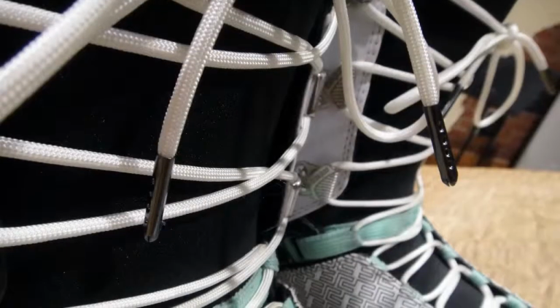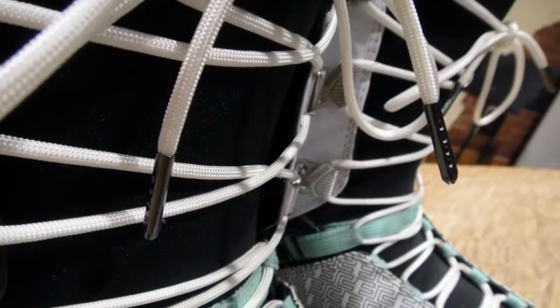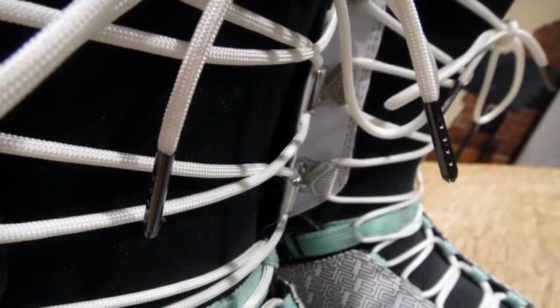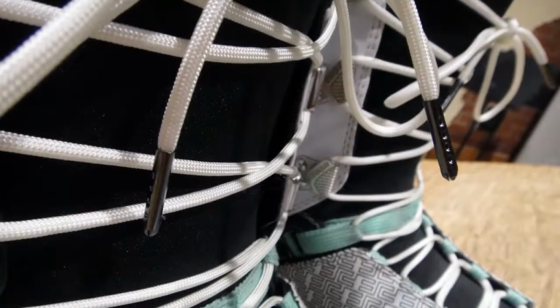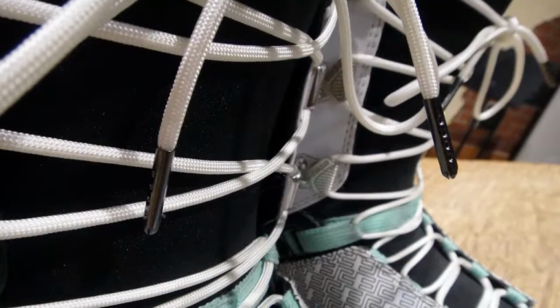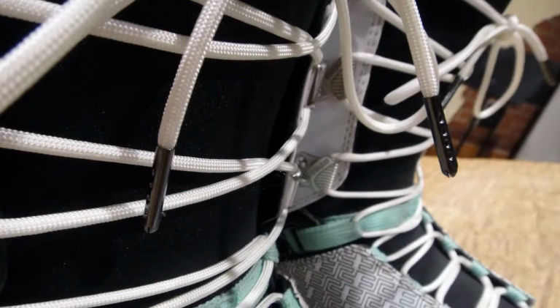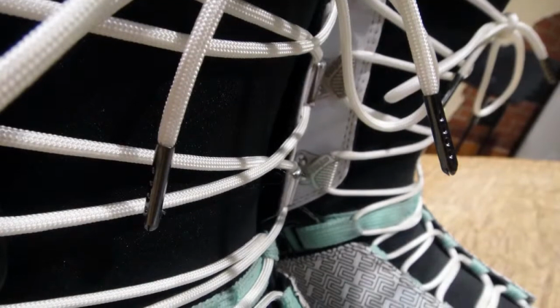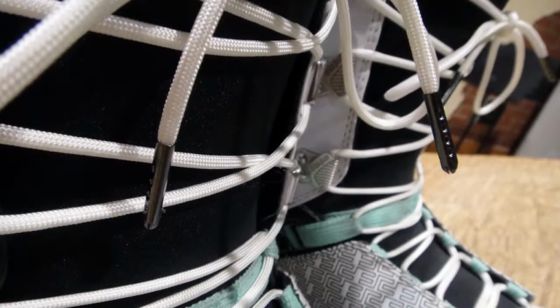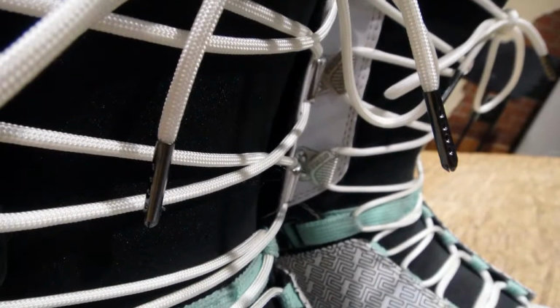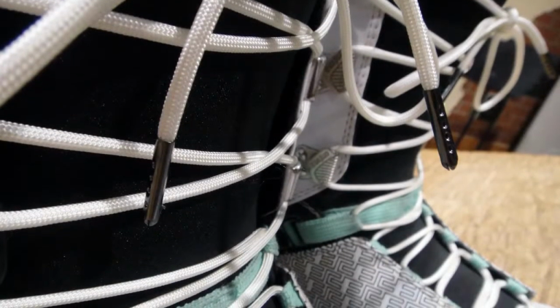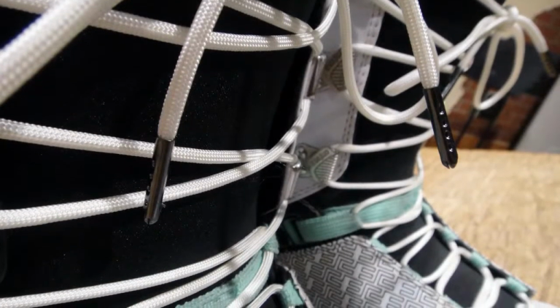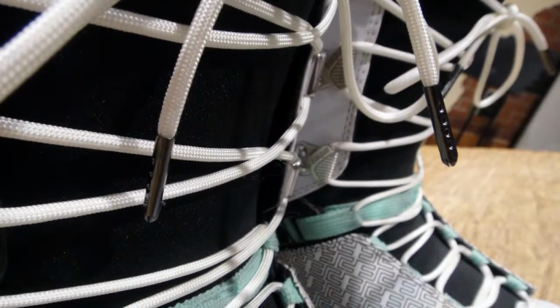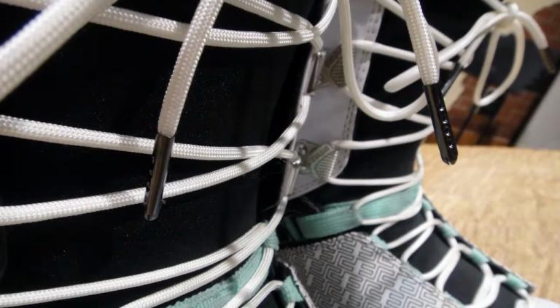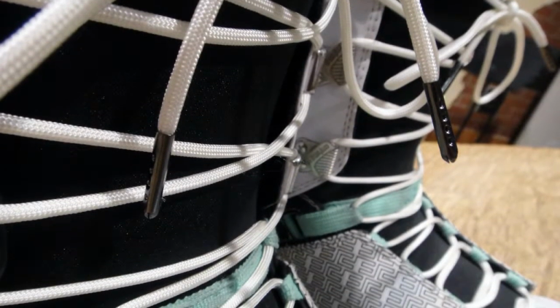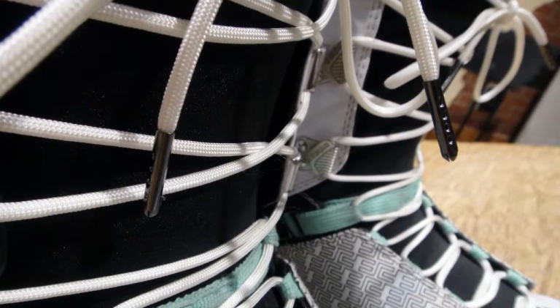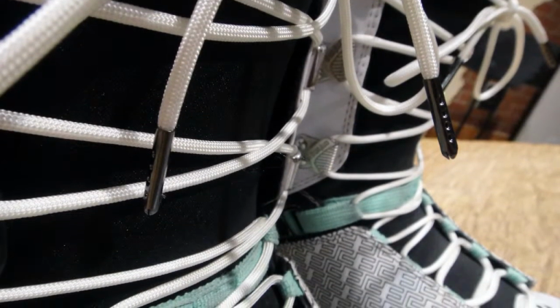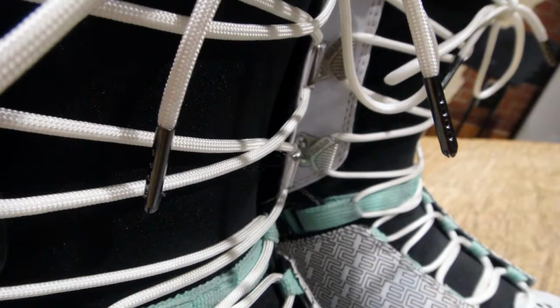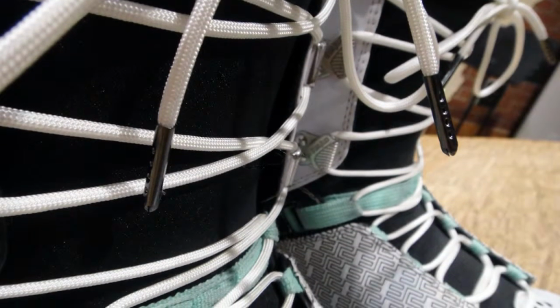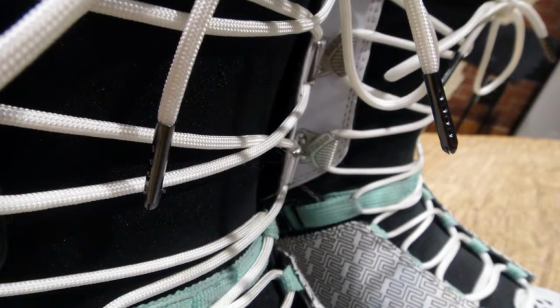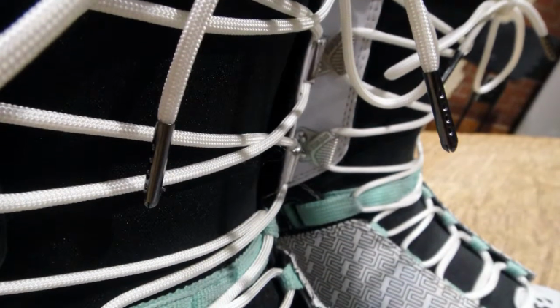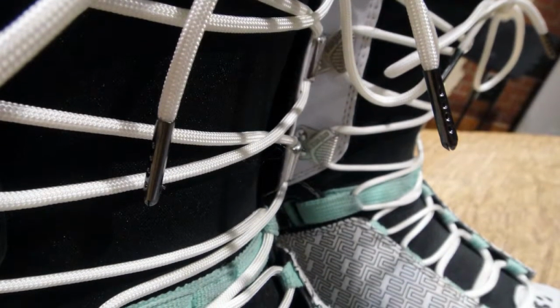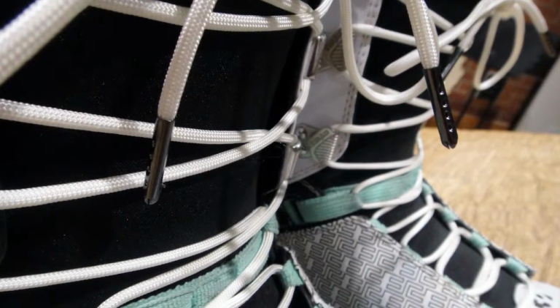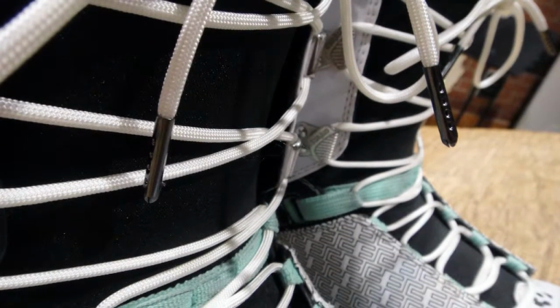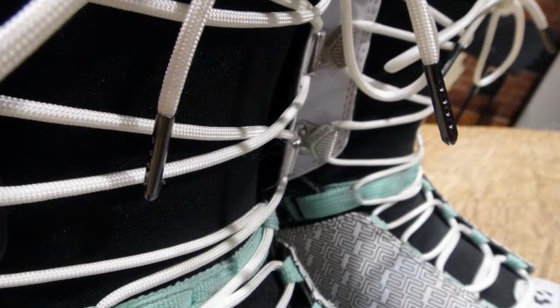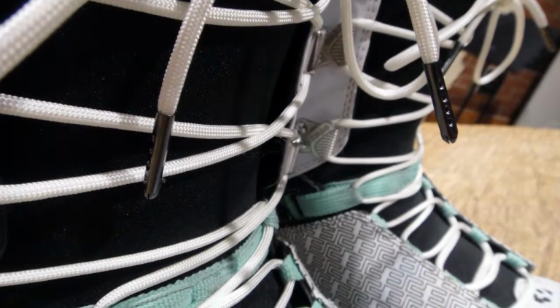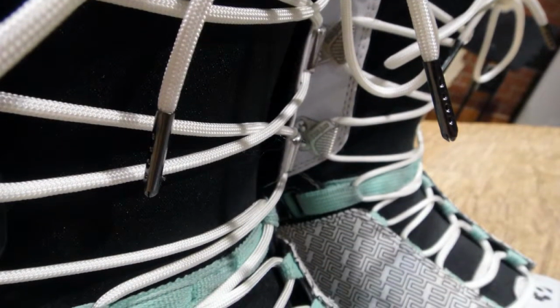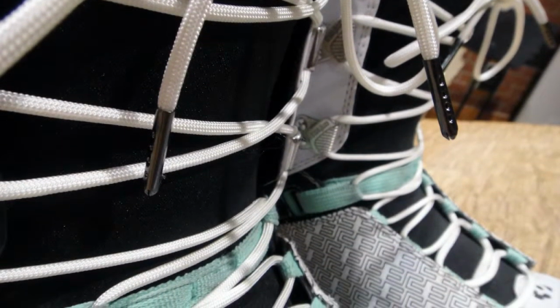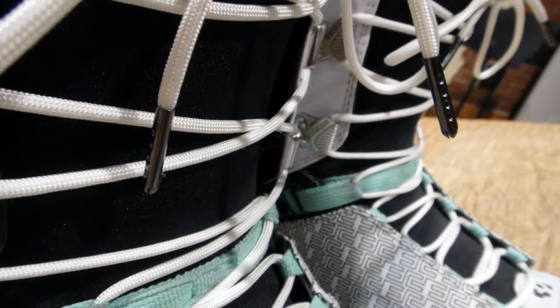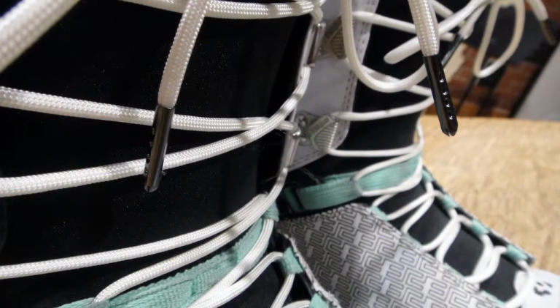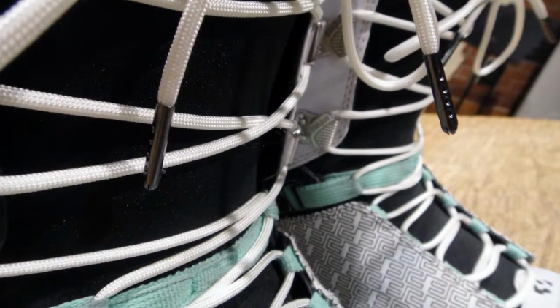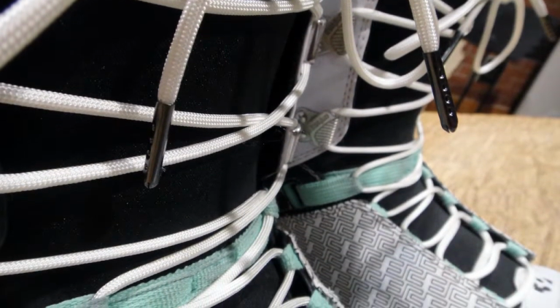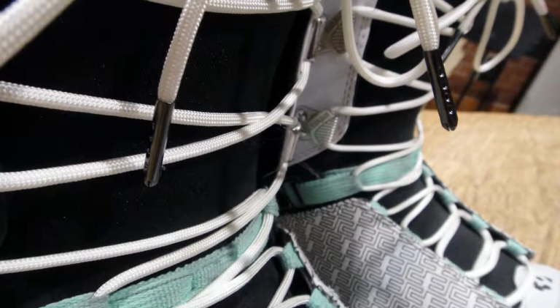The waxed lace uses provisional patented technology to help tighten your boot easier and keep it tight the whole day.